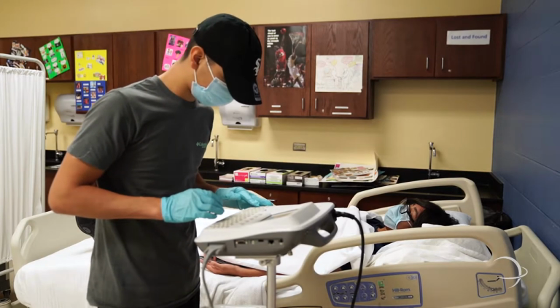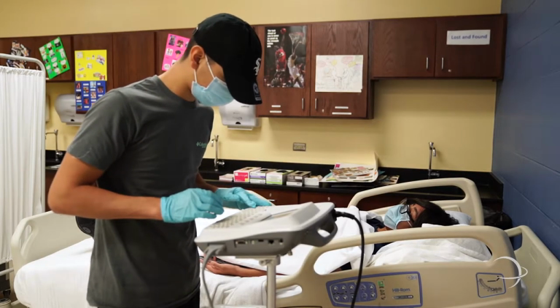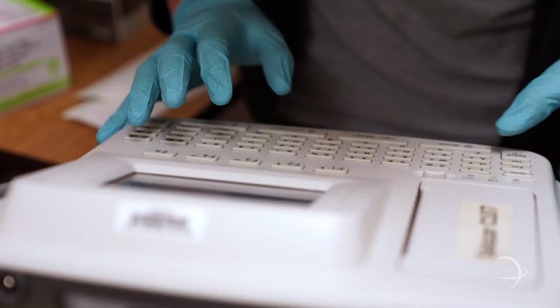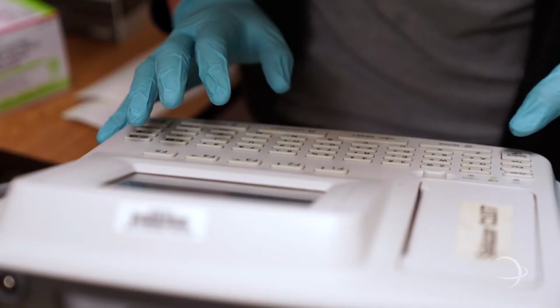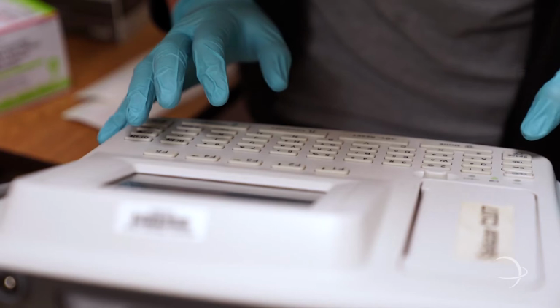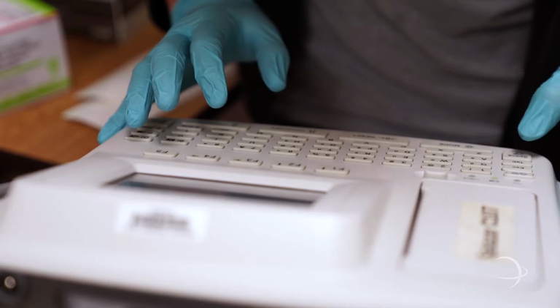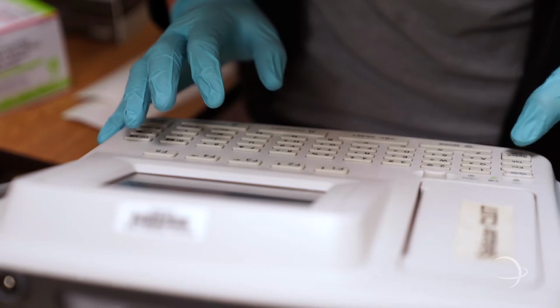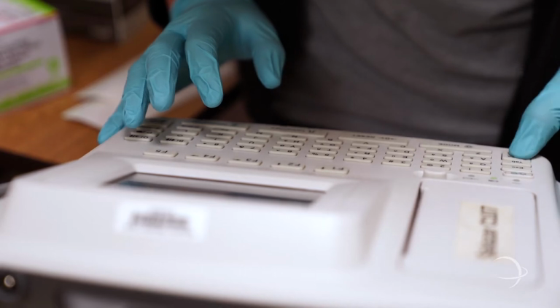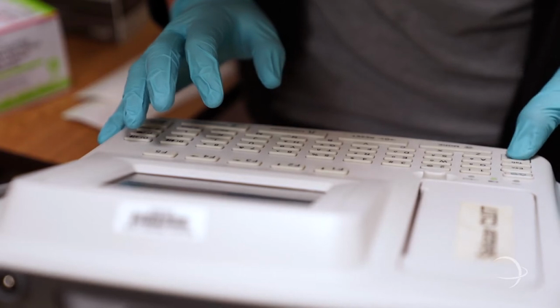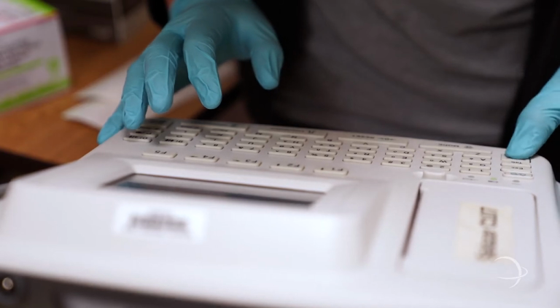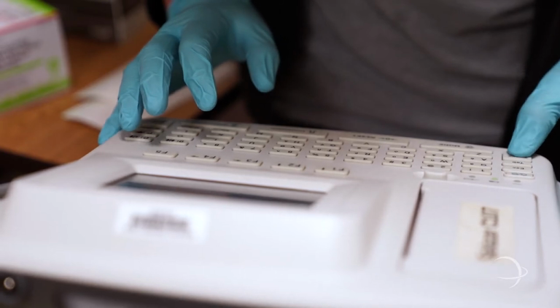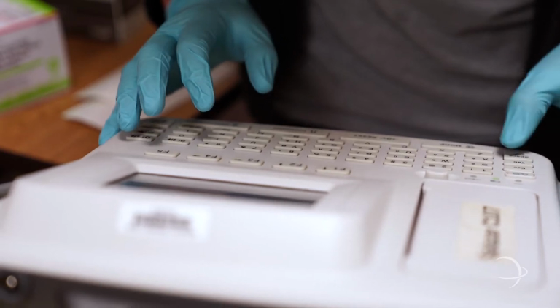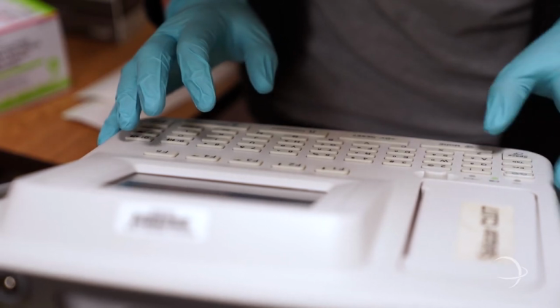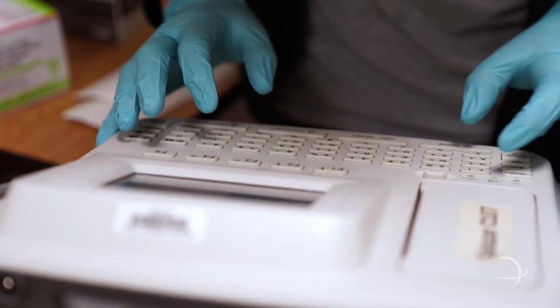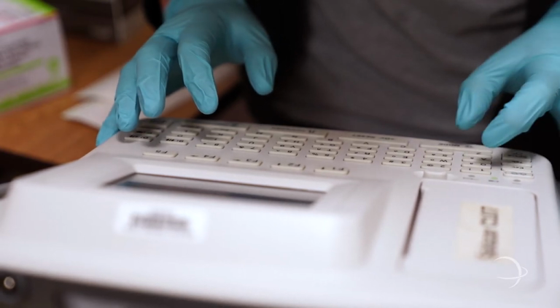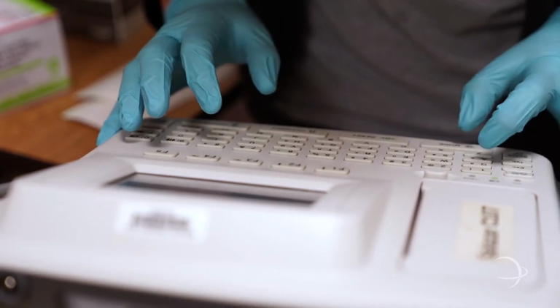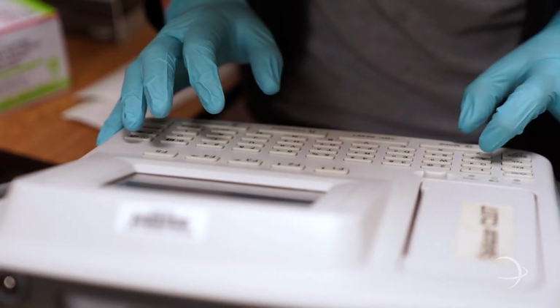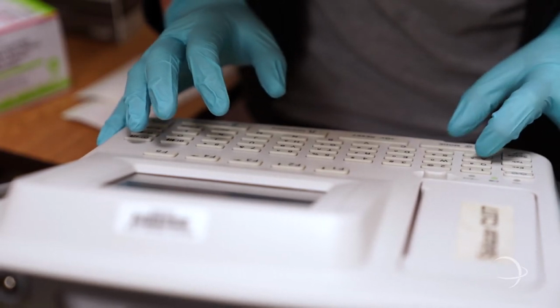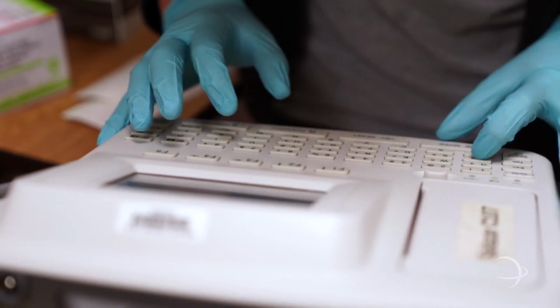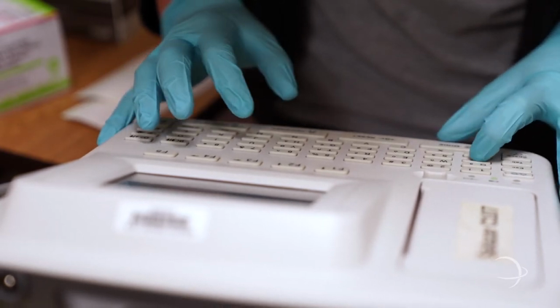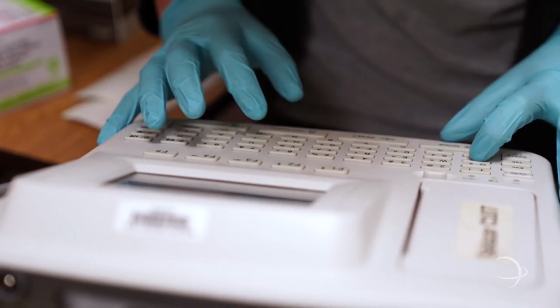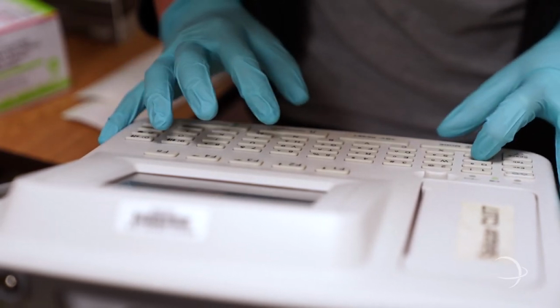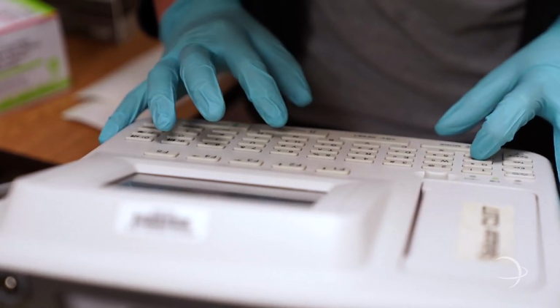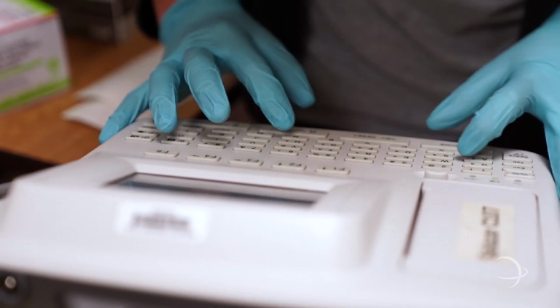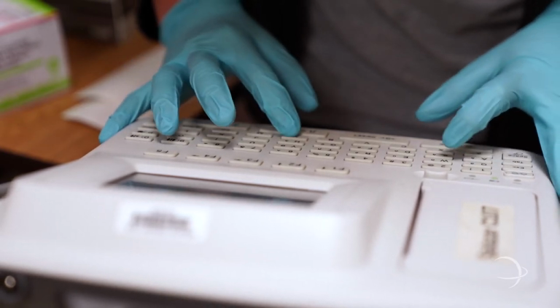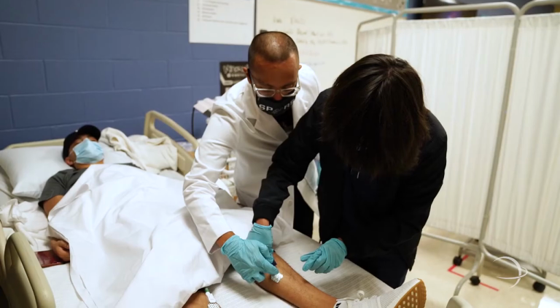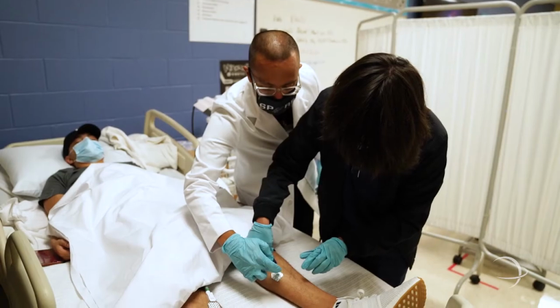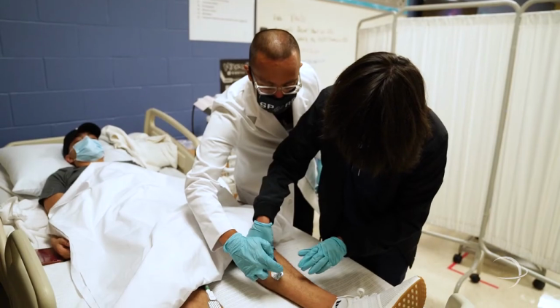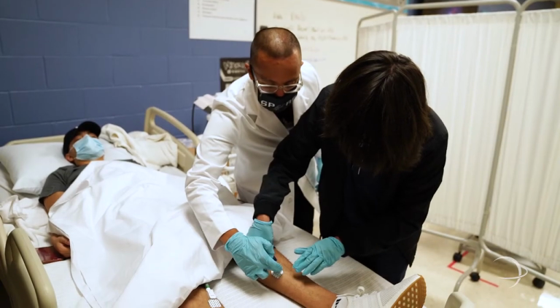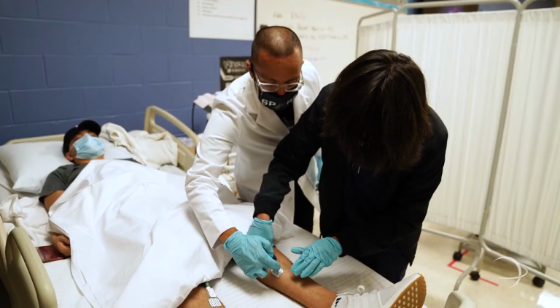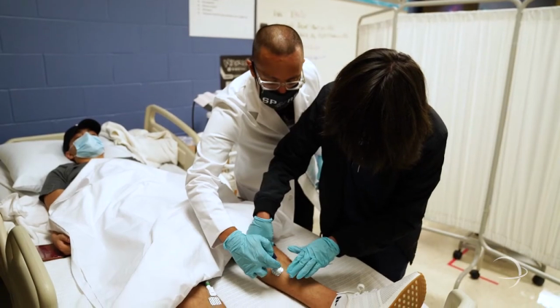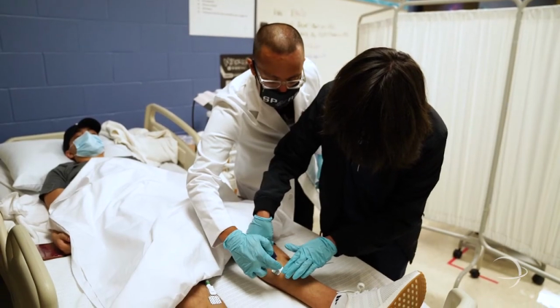My future goals are dependent on forensics as well as phlebotomy, which is very reliant on the heart.